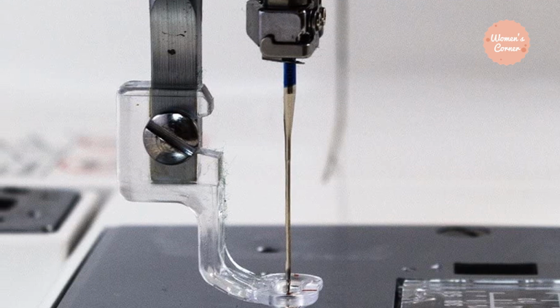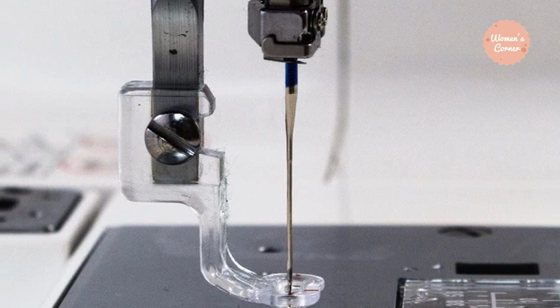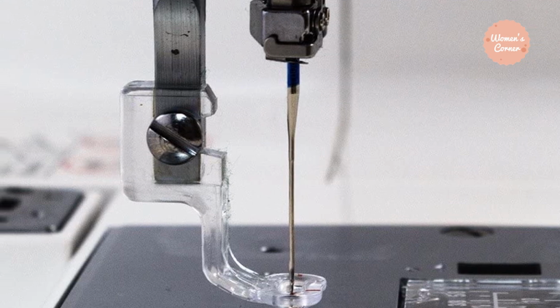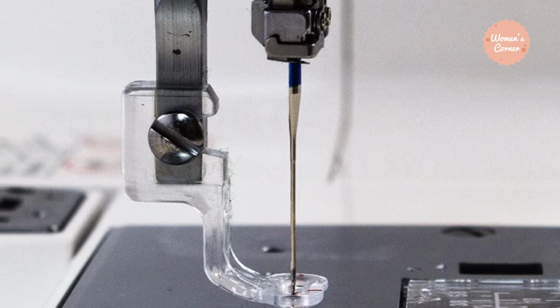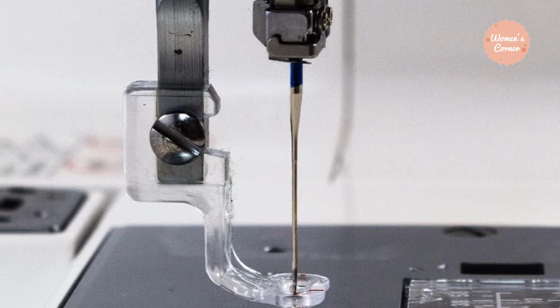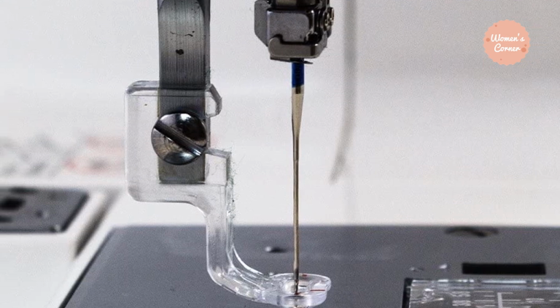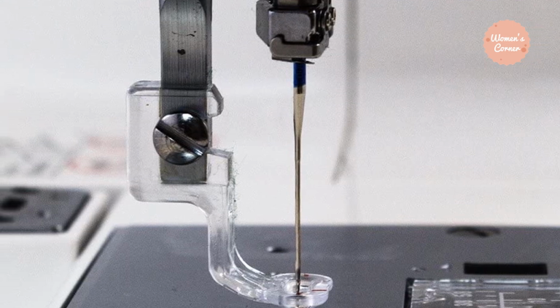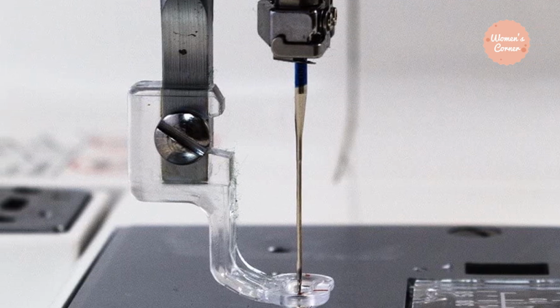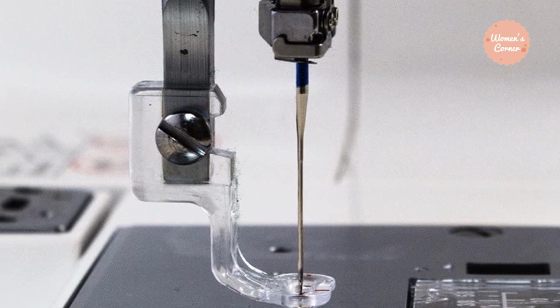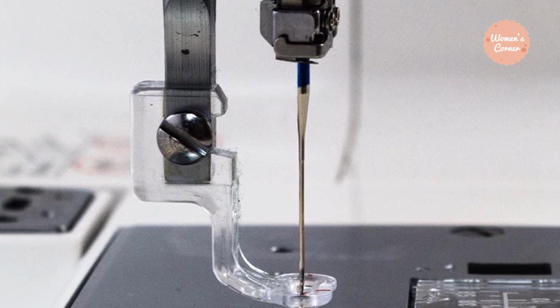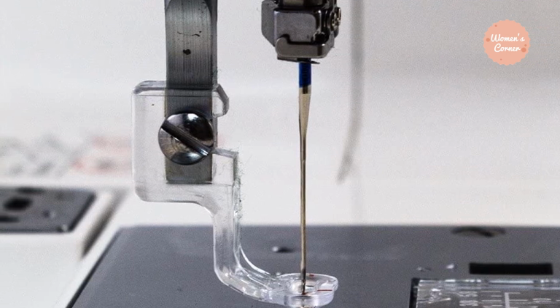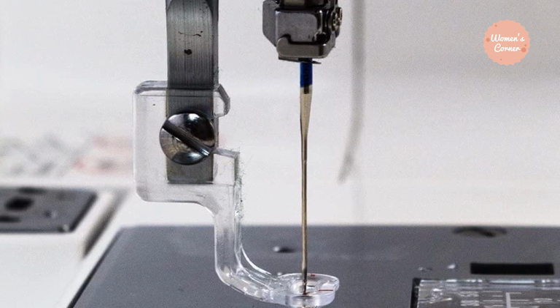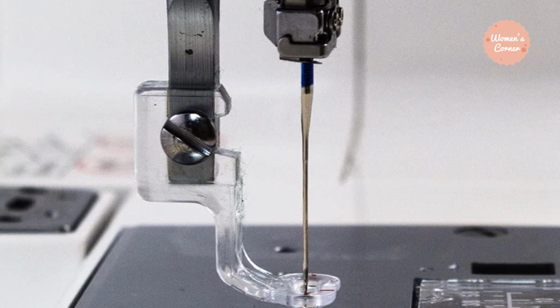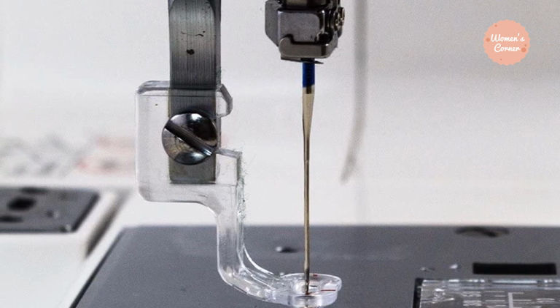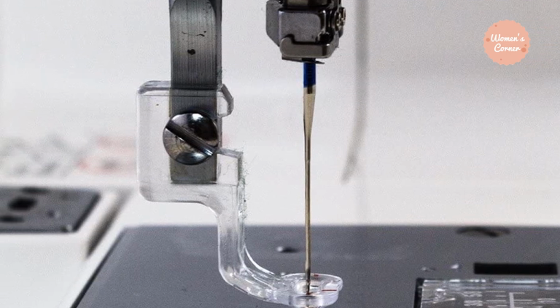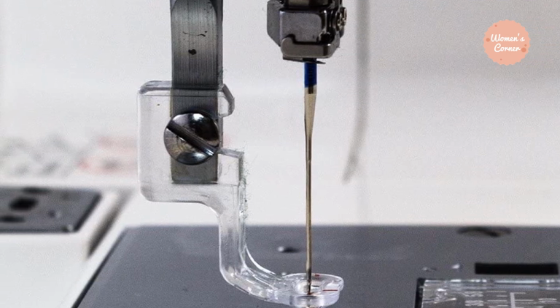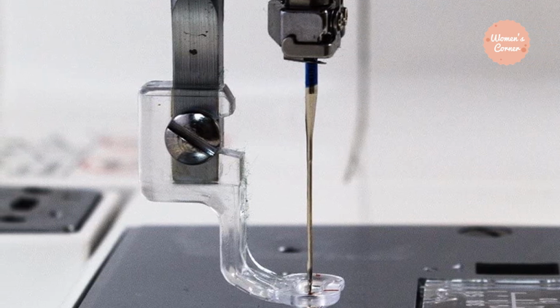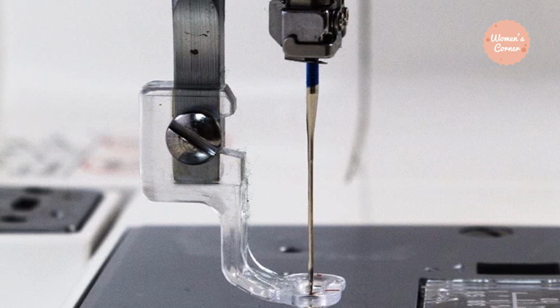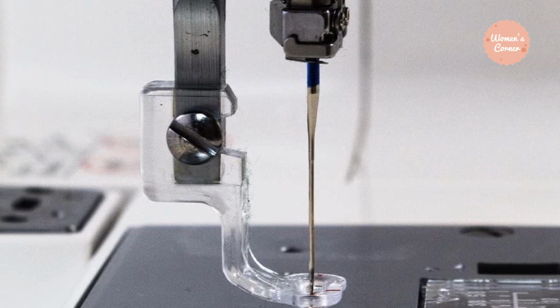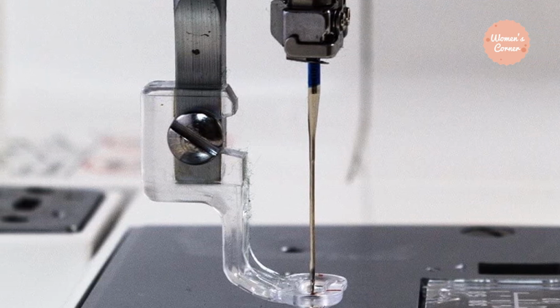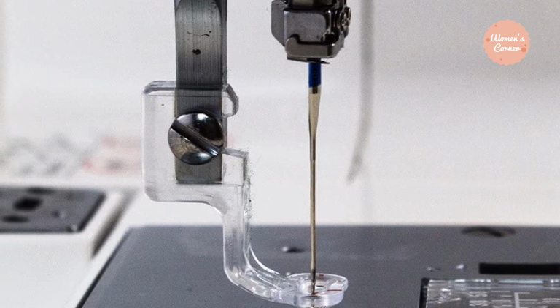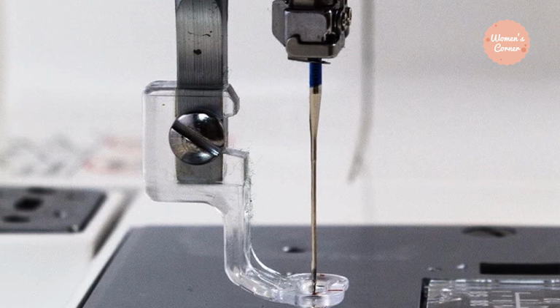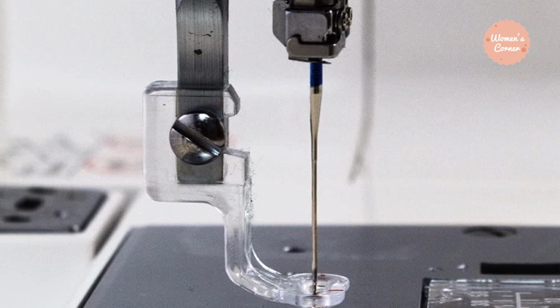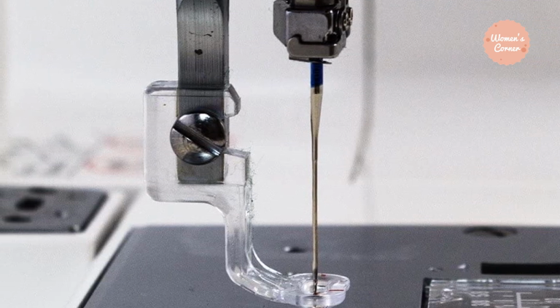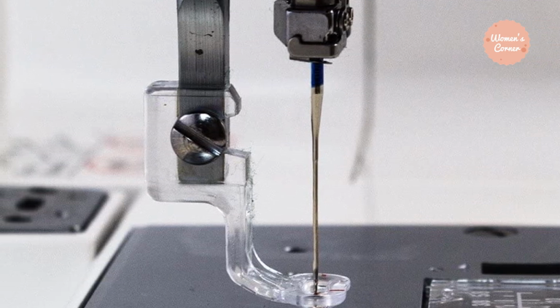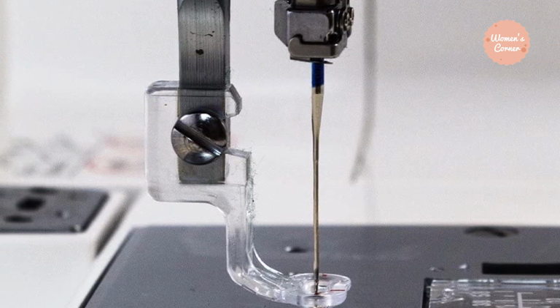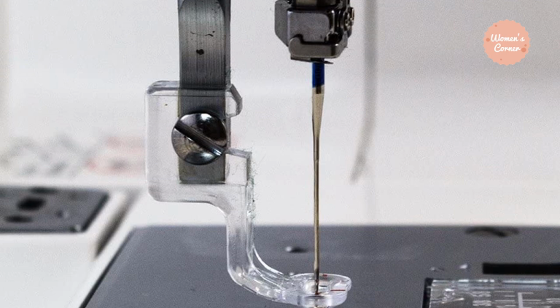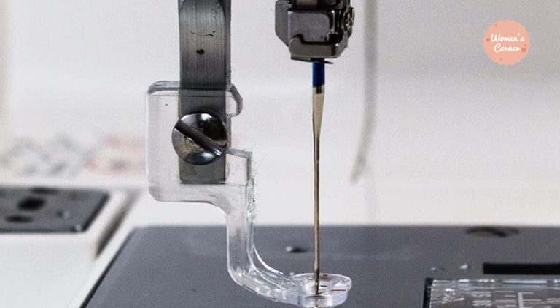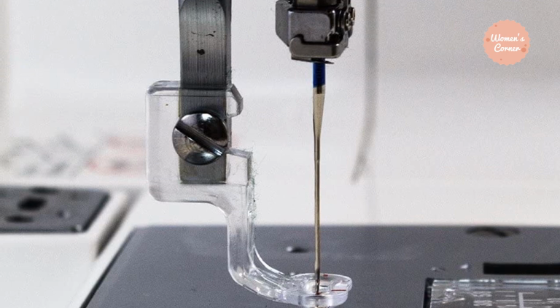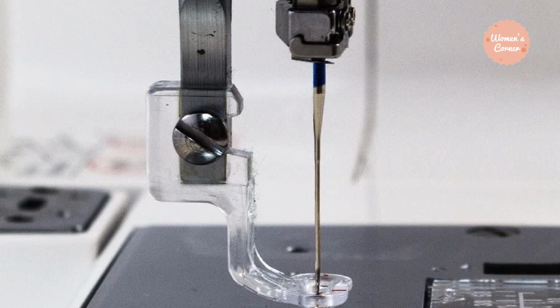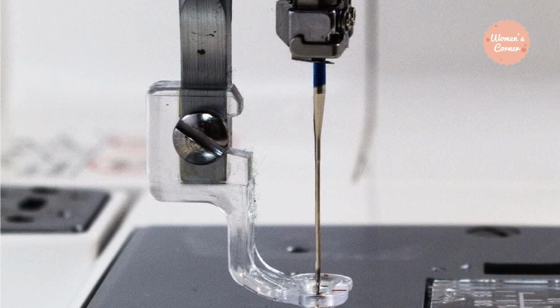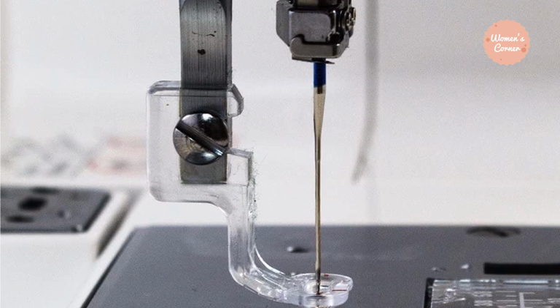This is one of the best machines available for those who don't want to buy an embroidery and sewing combo.